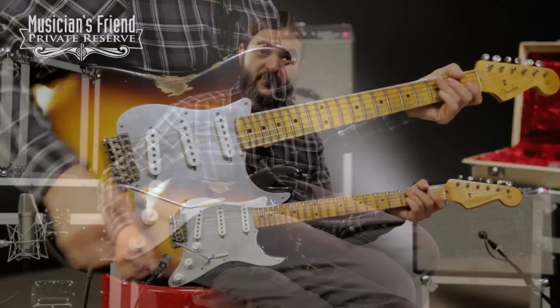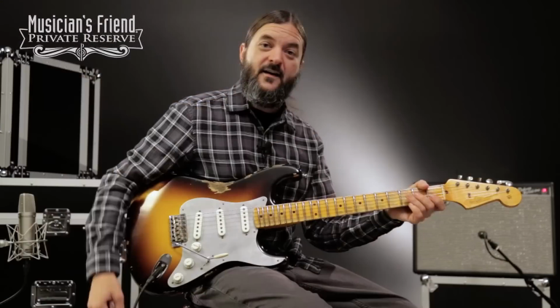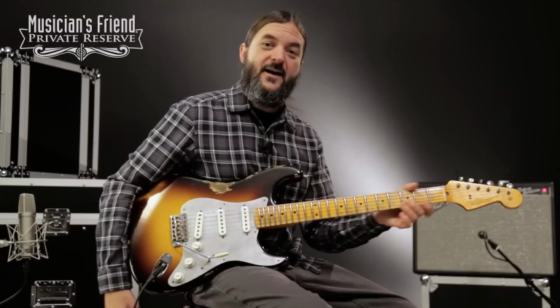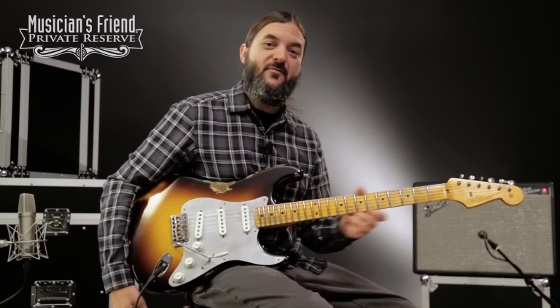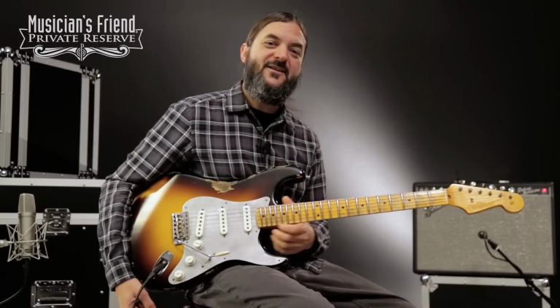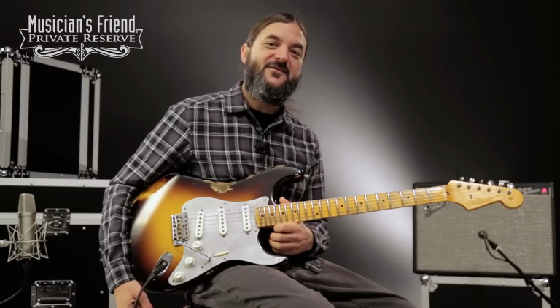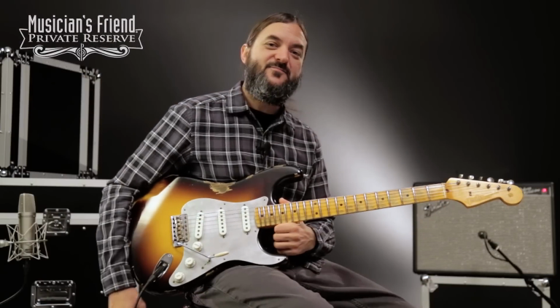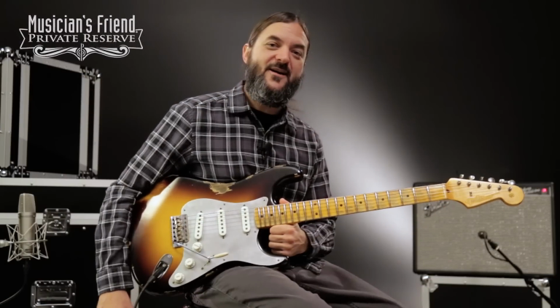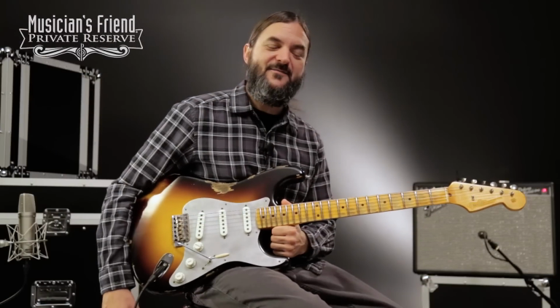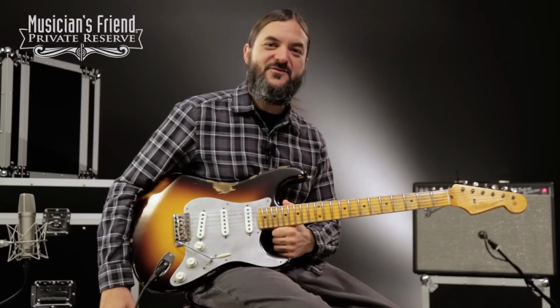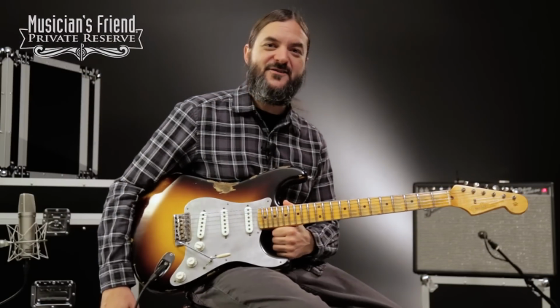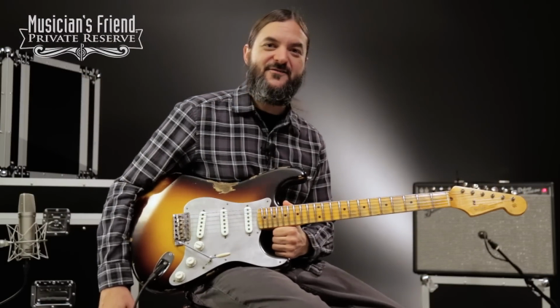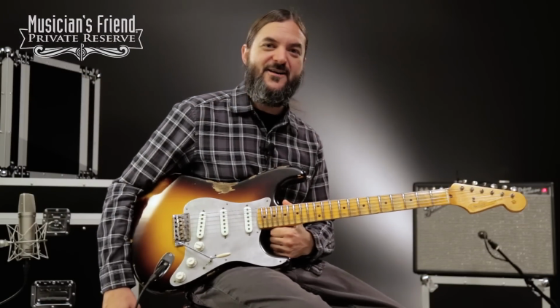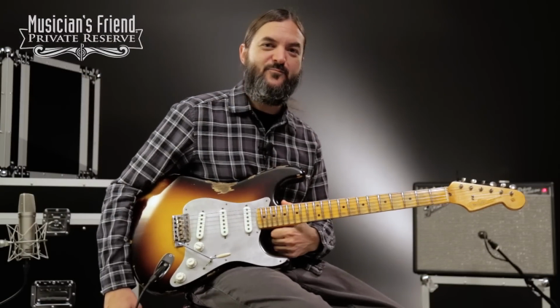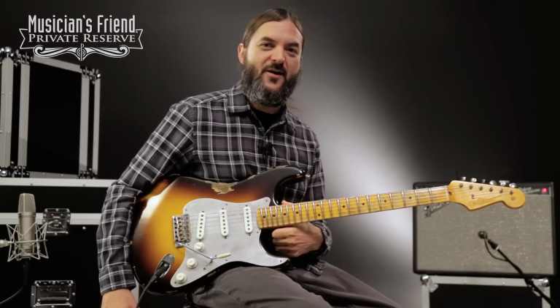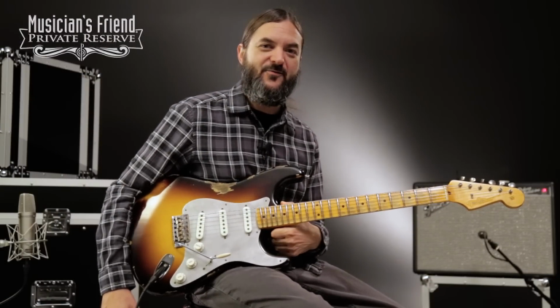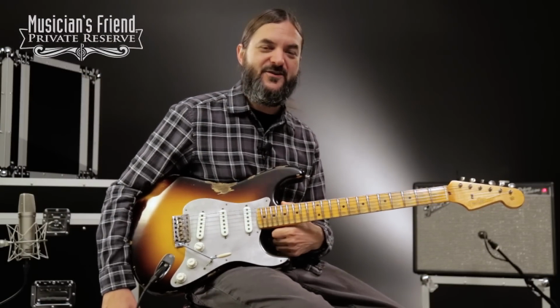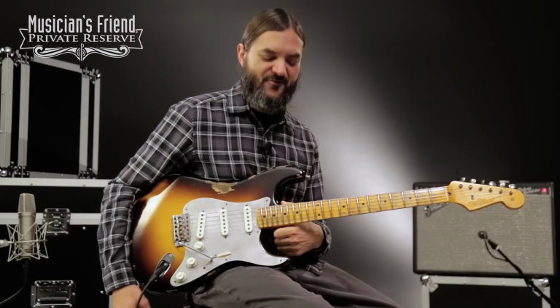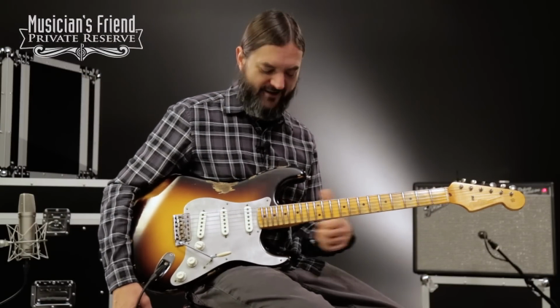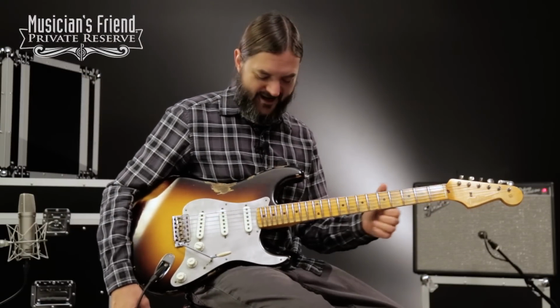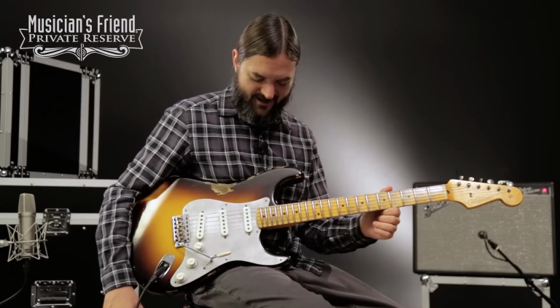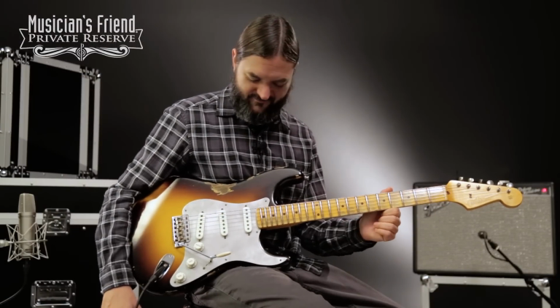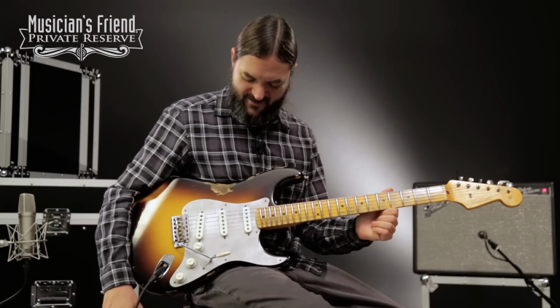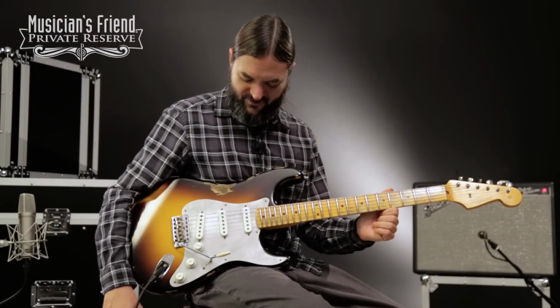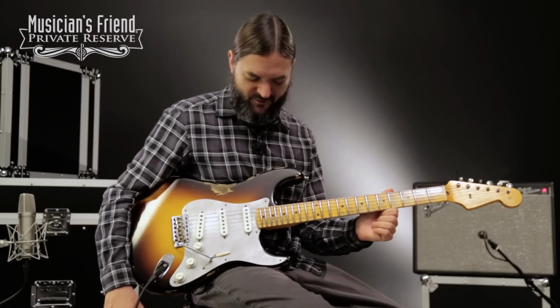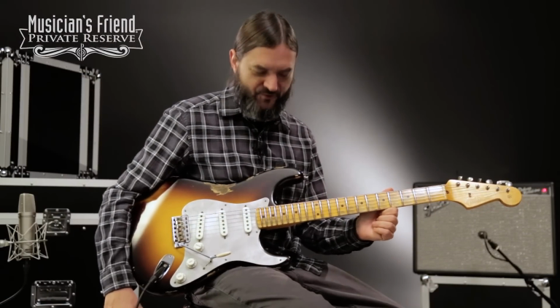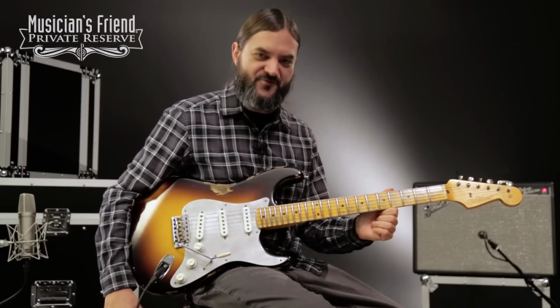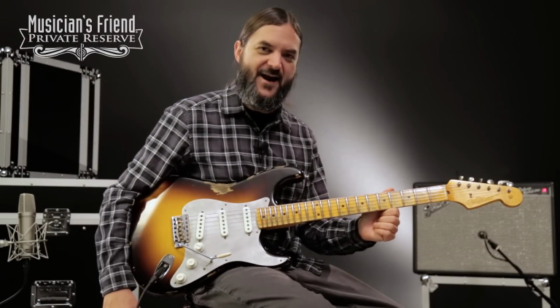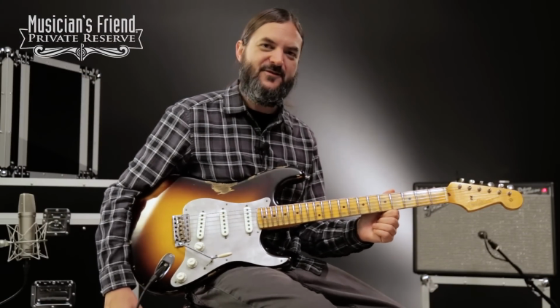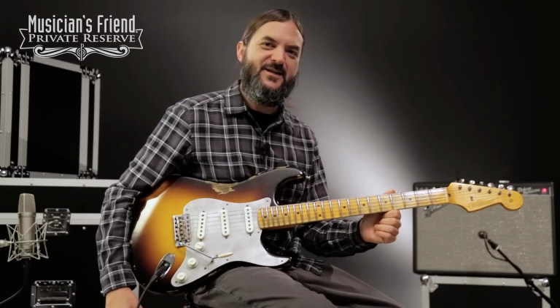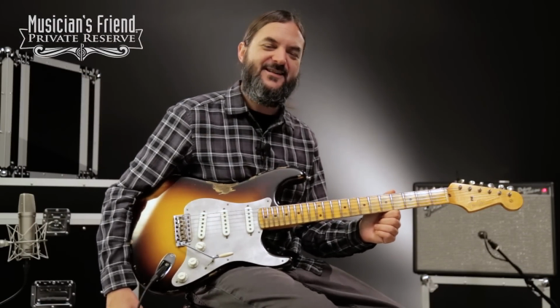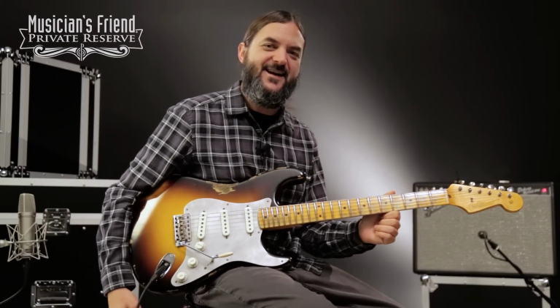Hey everybody, this is Brian at Musician's Friend Private Reserve and I've got a really cool Strat with me today.